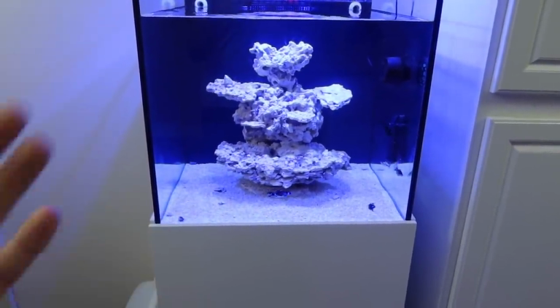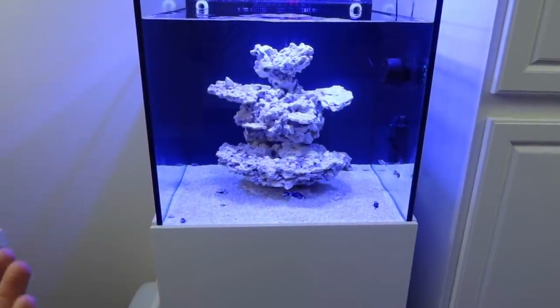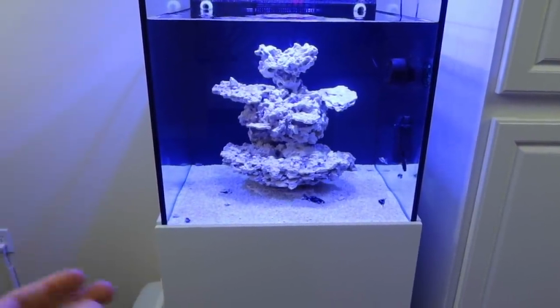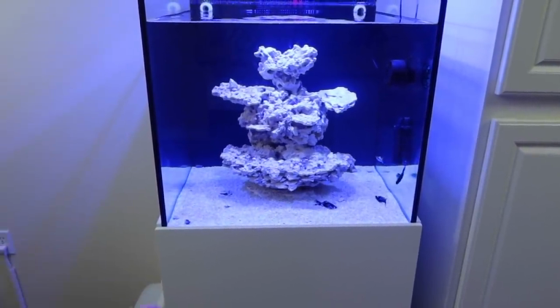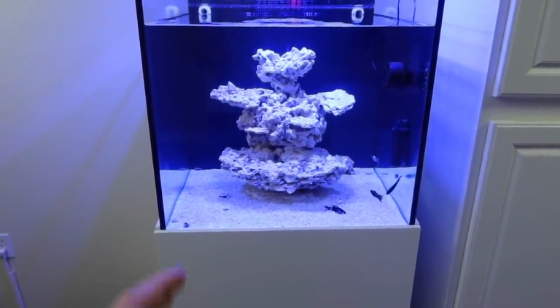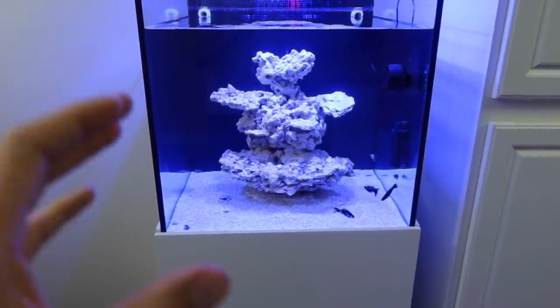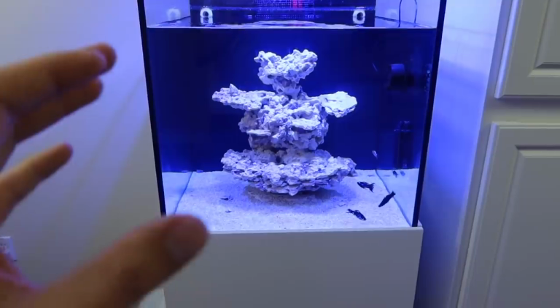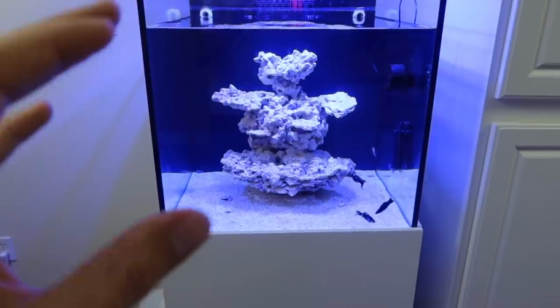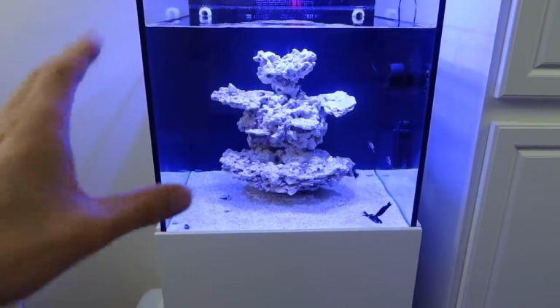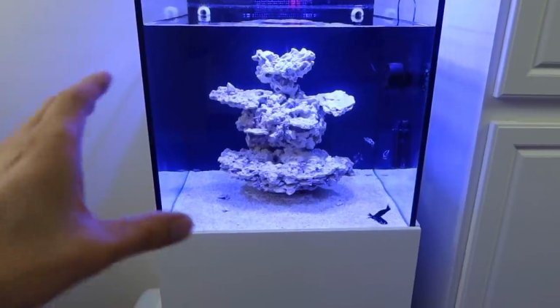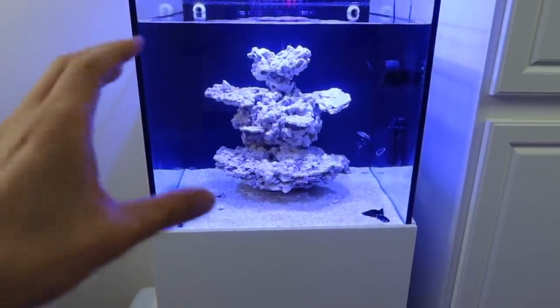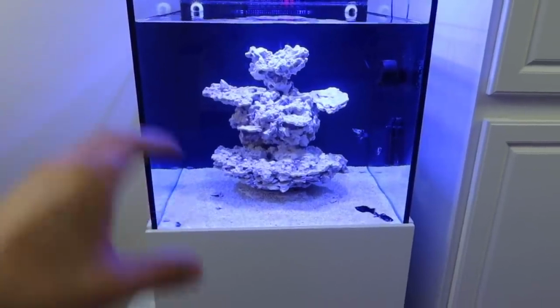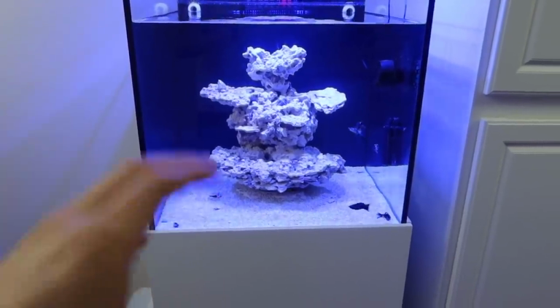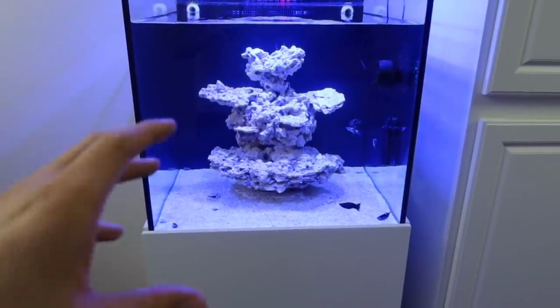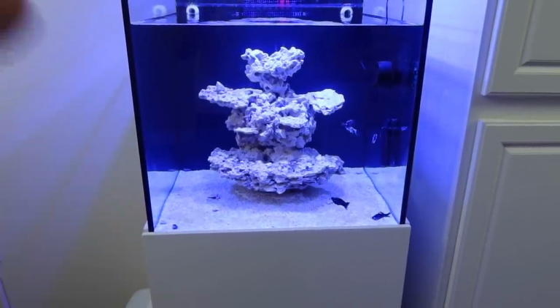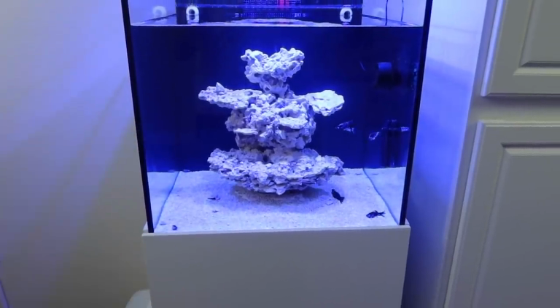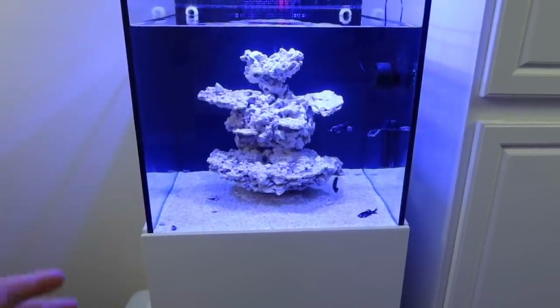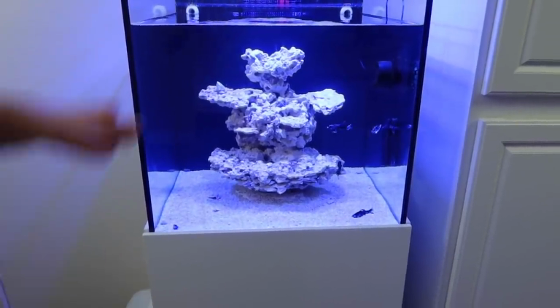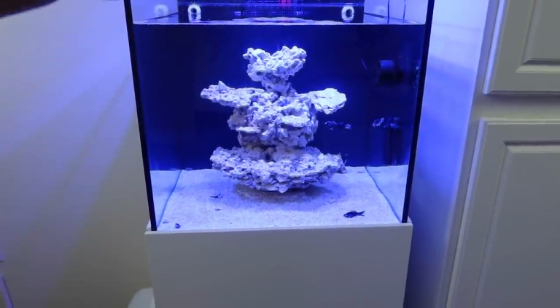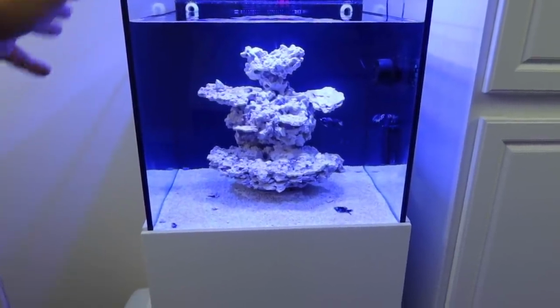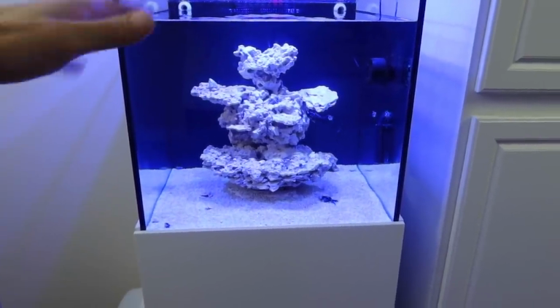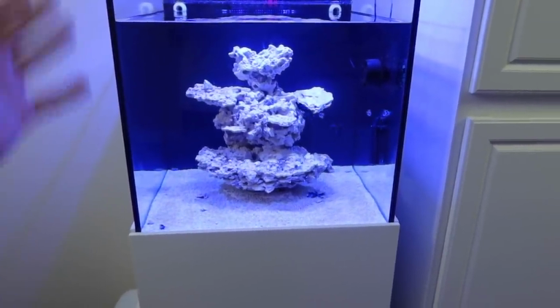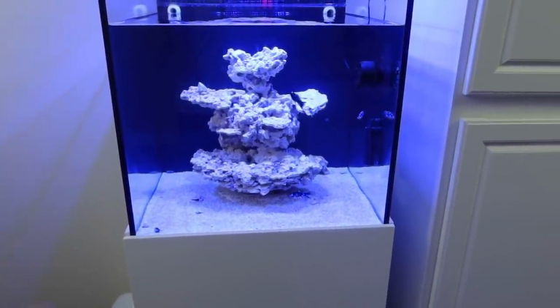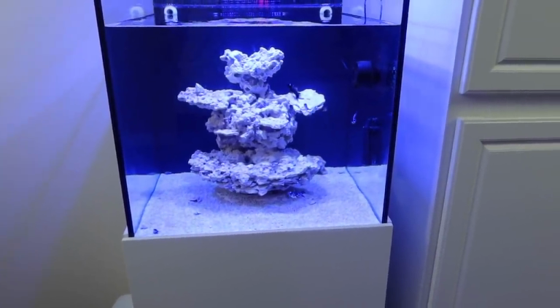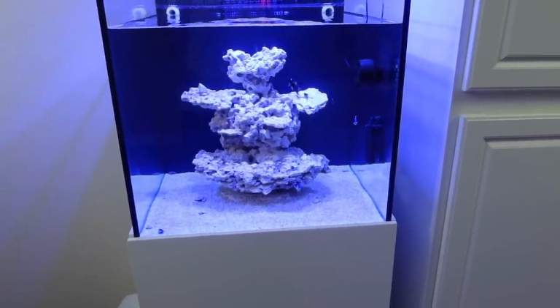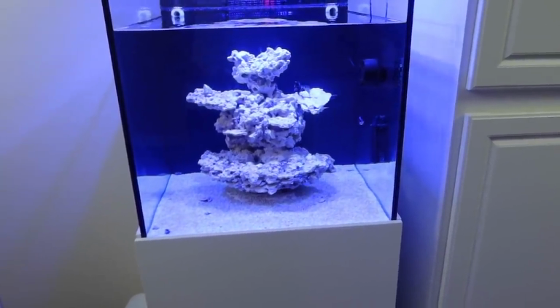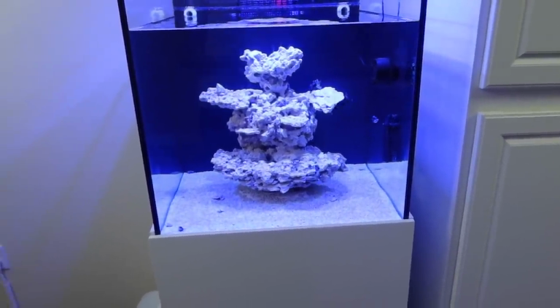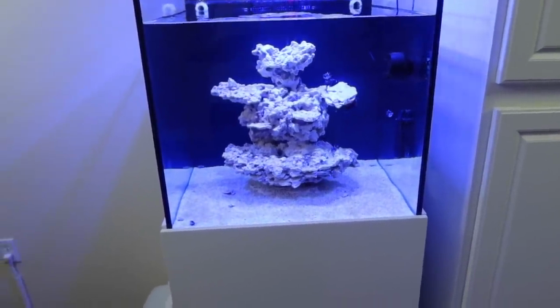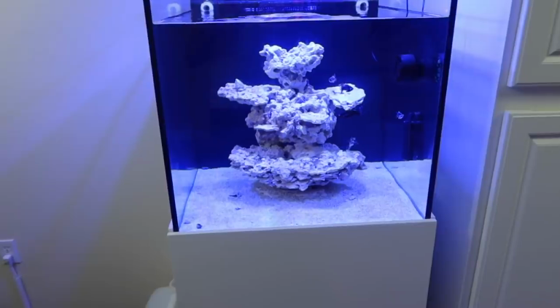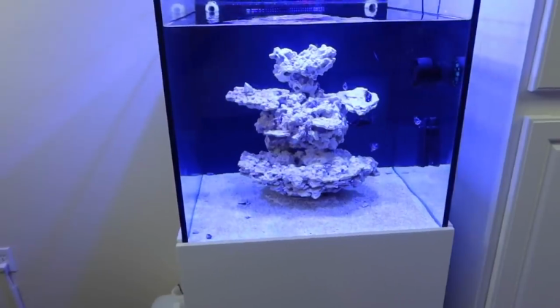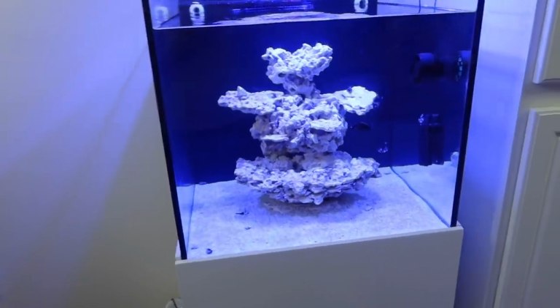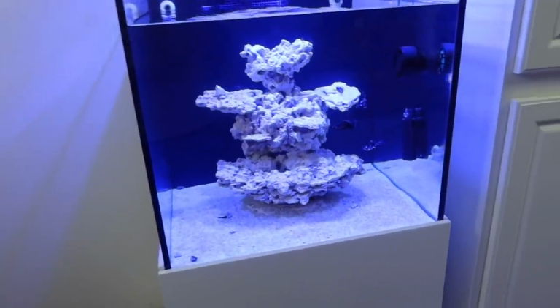I'm sure we've all seen those purple pinkish shades on the rock, on the back, on the glass — and that's really what we're all looking for.